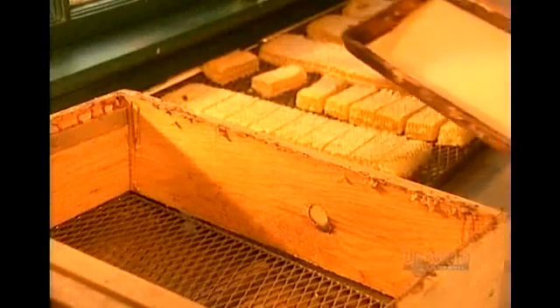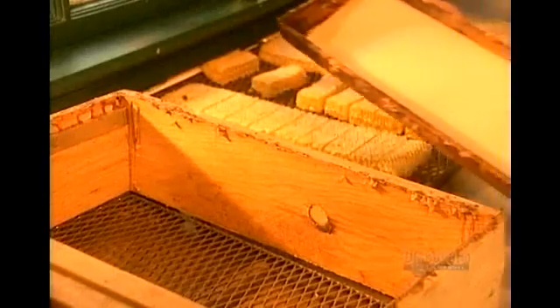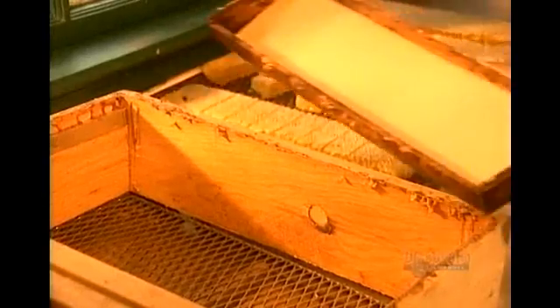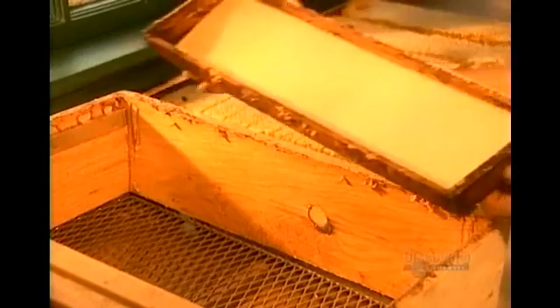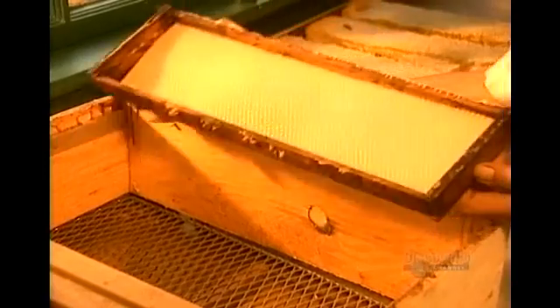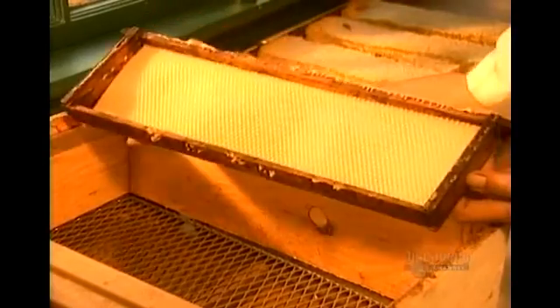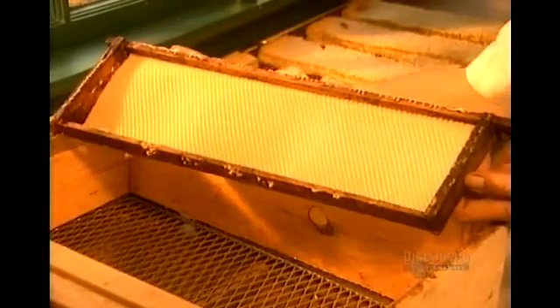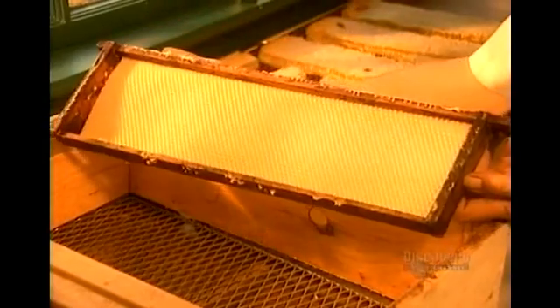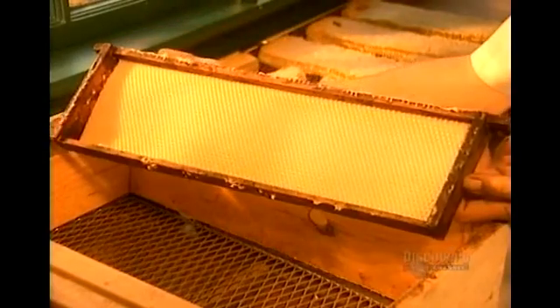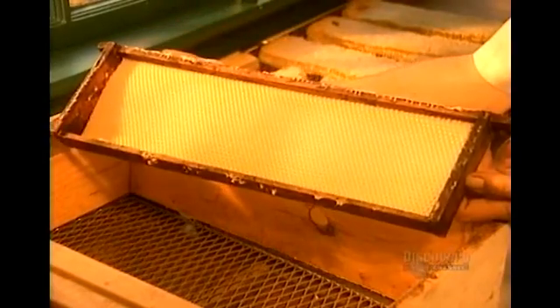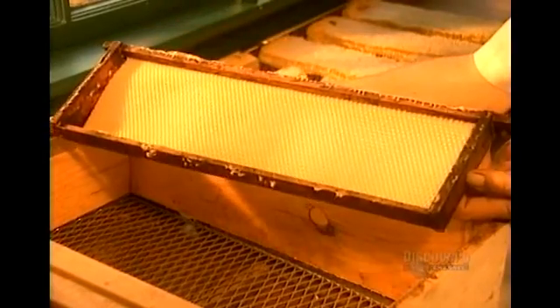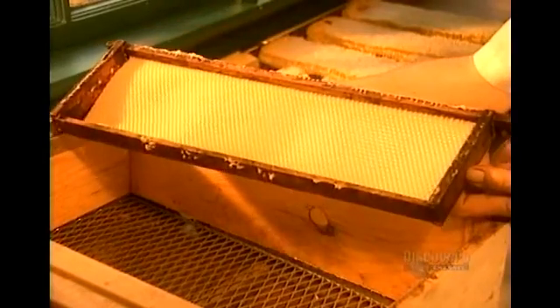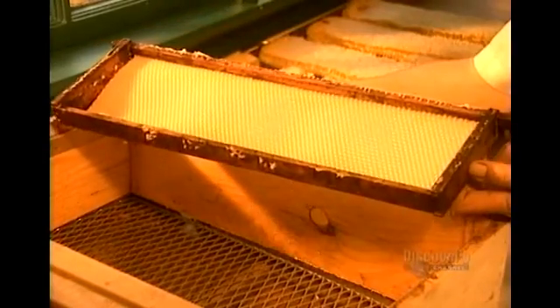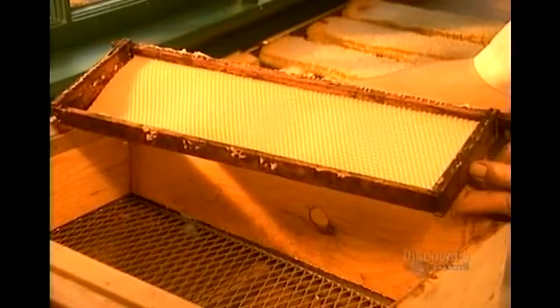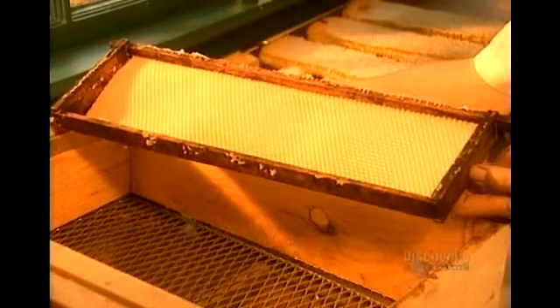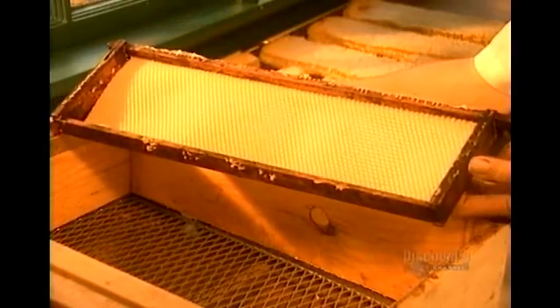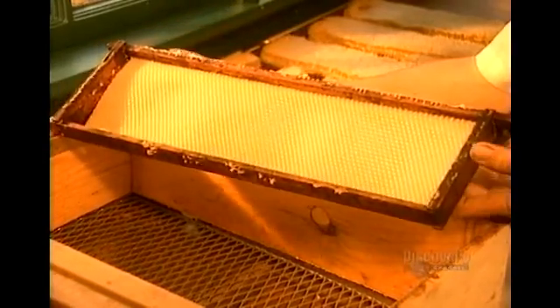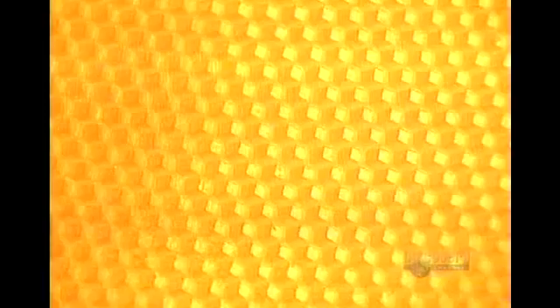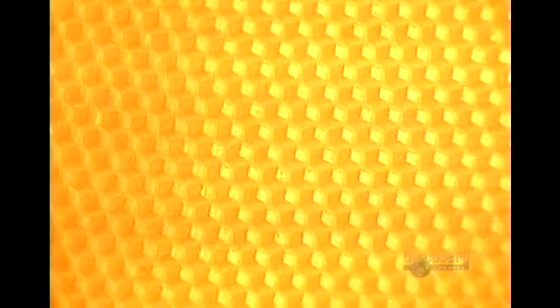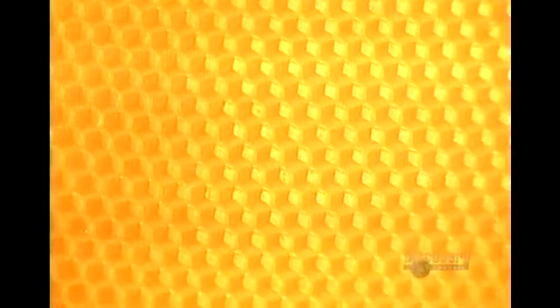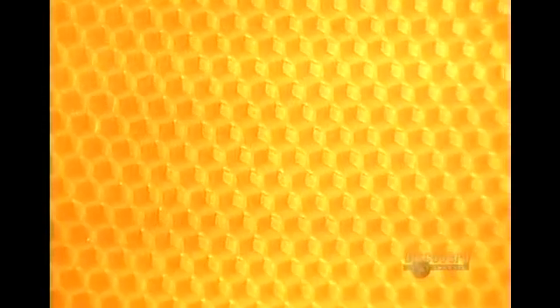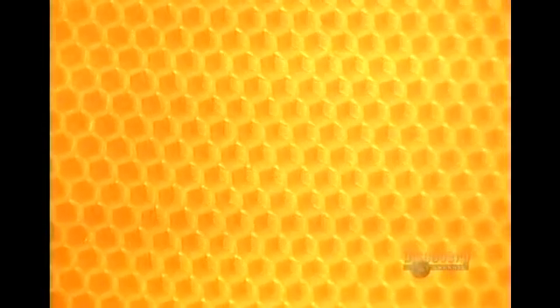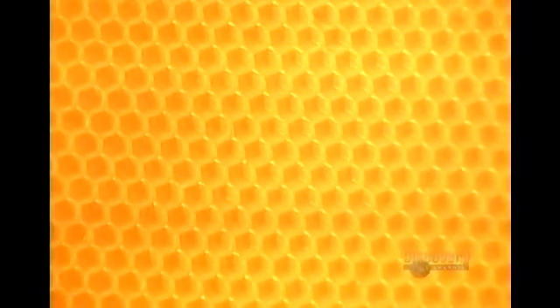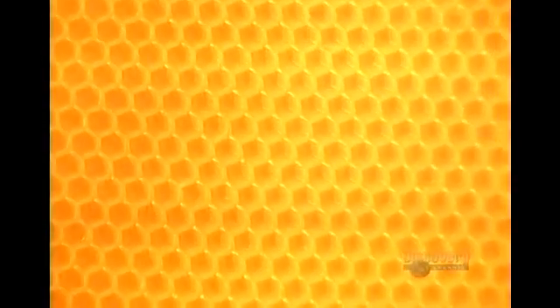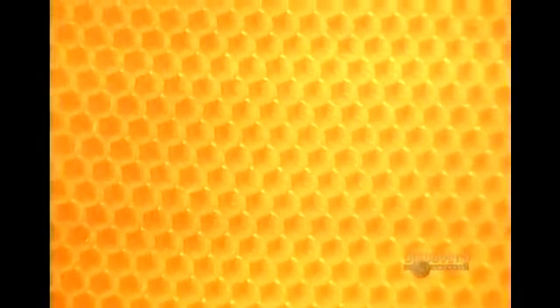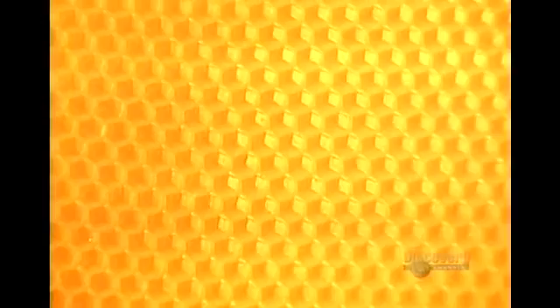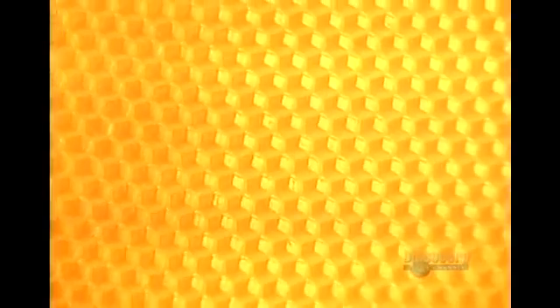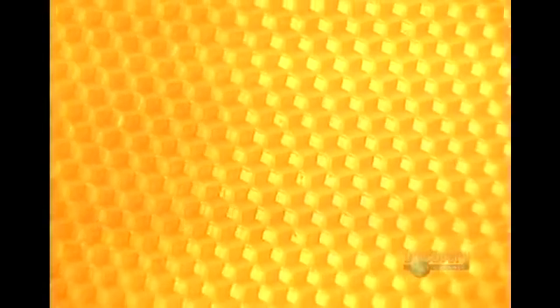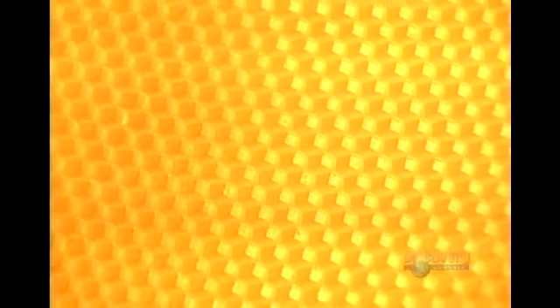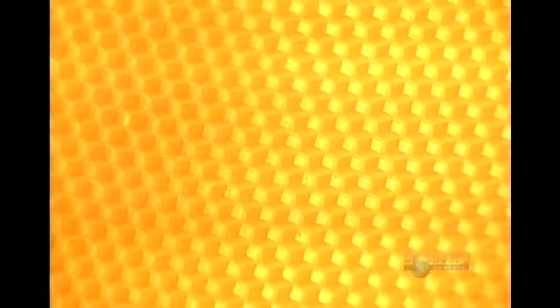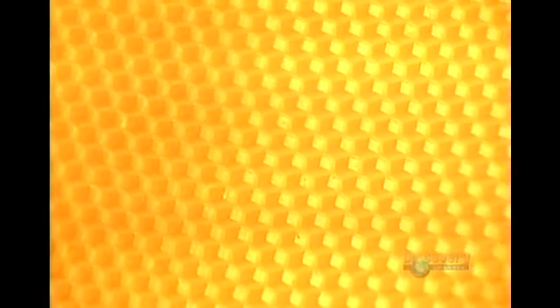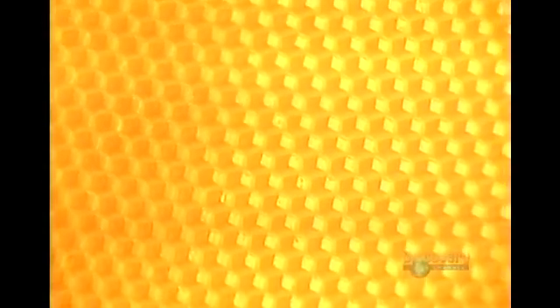The beeswax lining of the honeycomb goes to make candles, furniture polish, lipsticks, and other products.